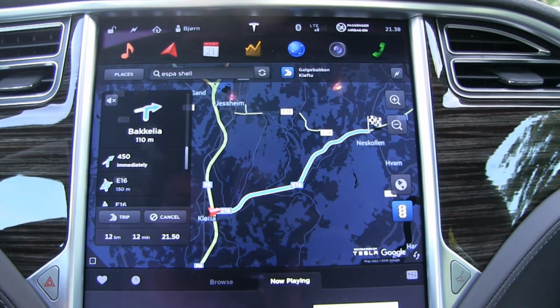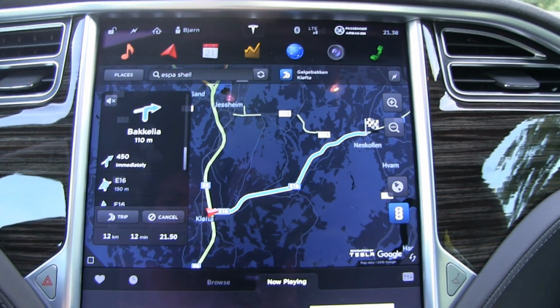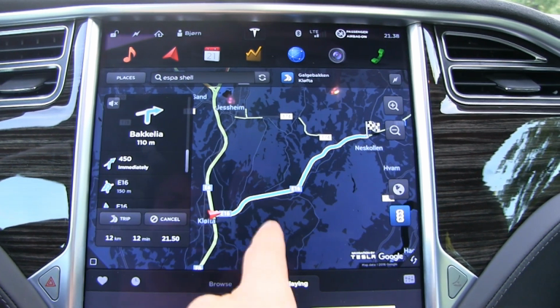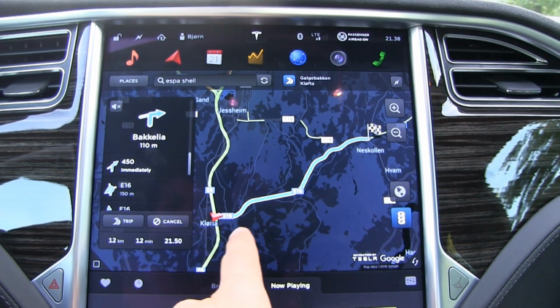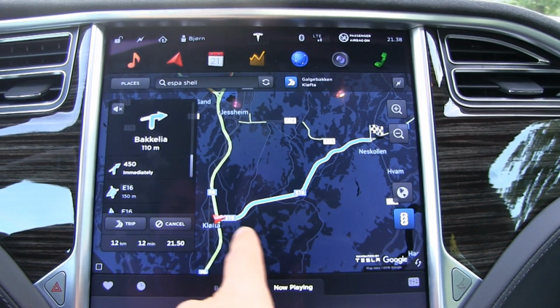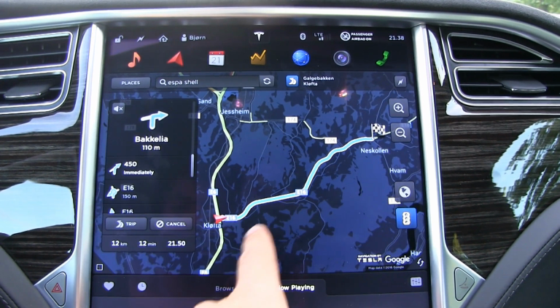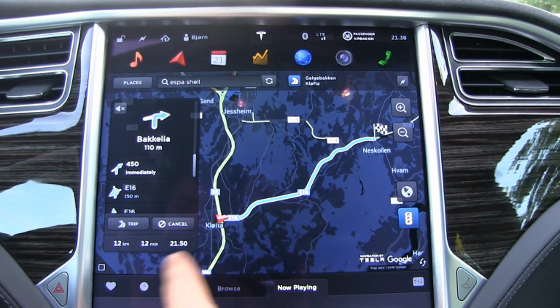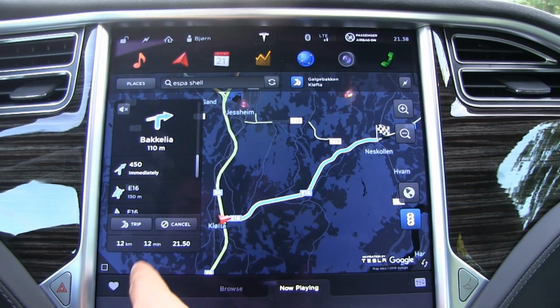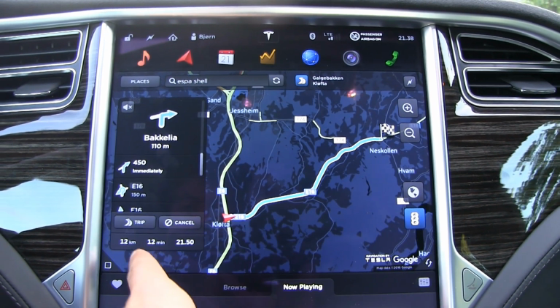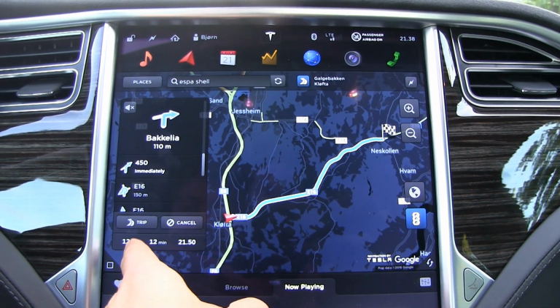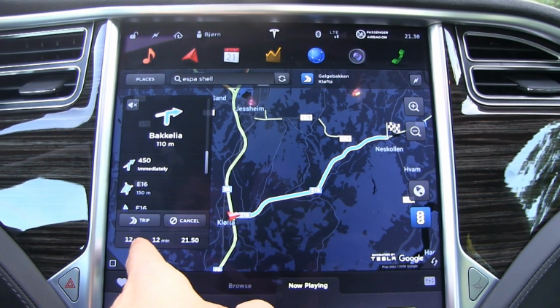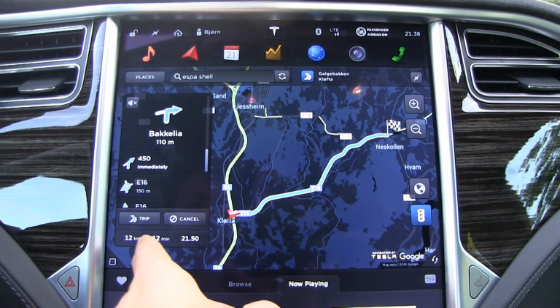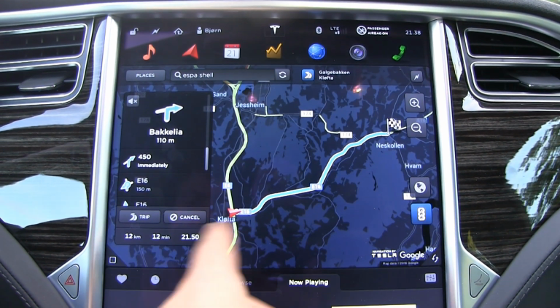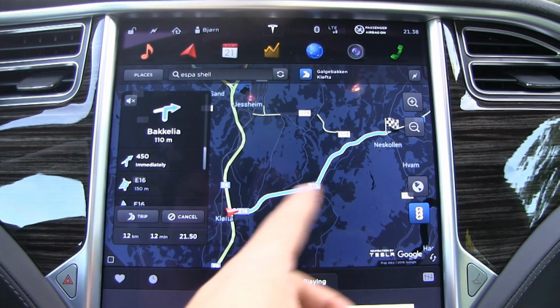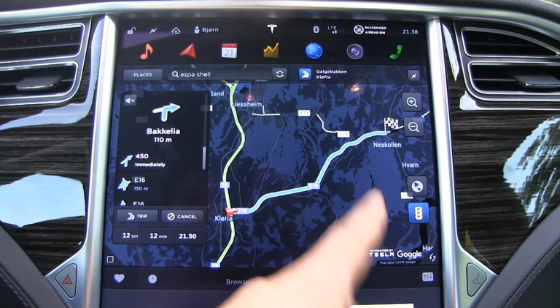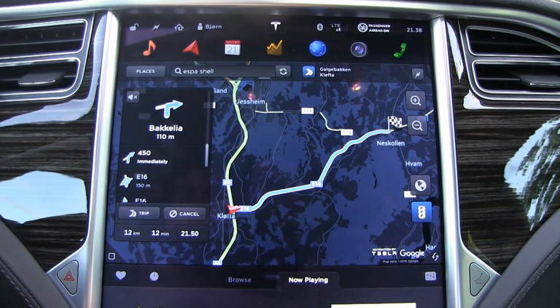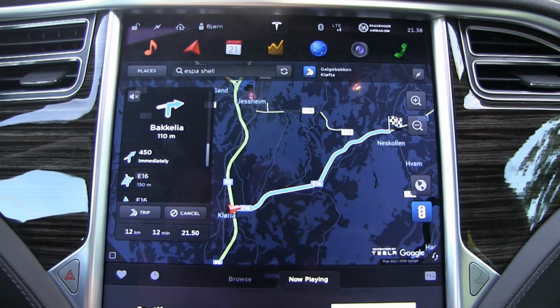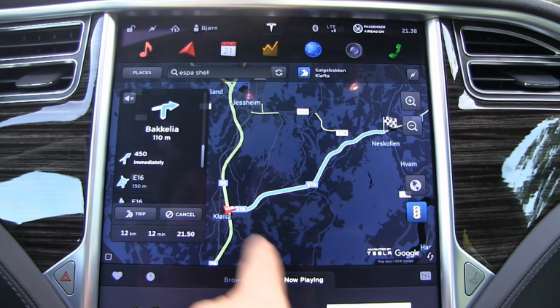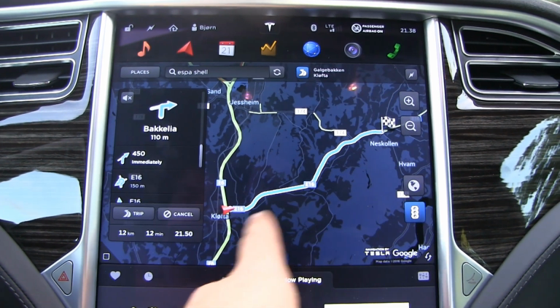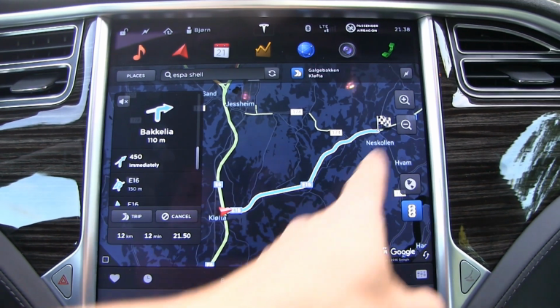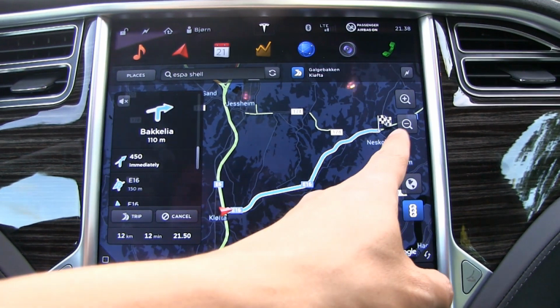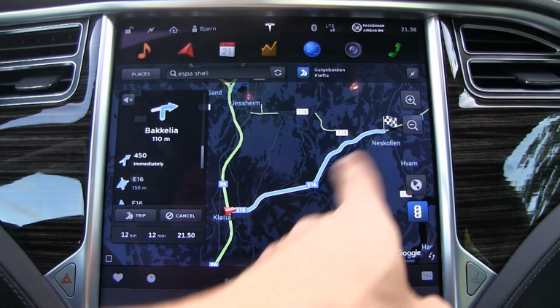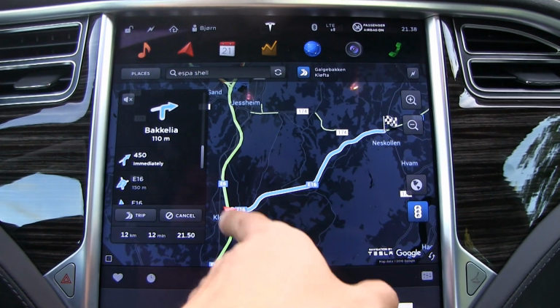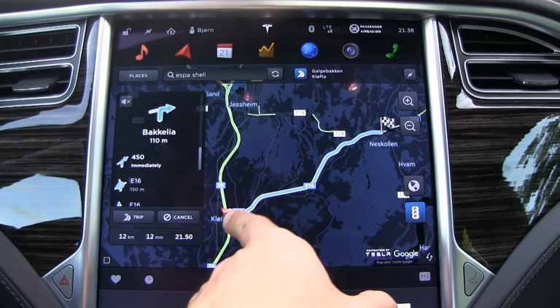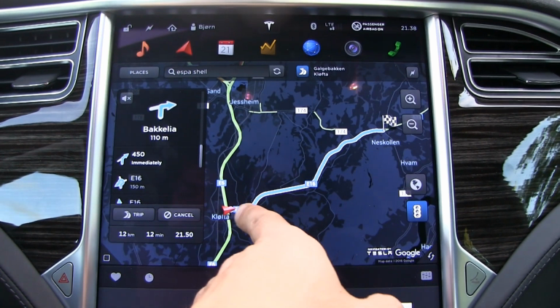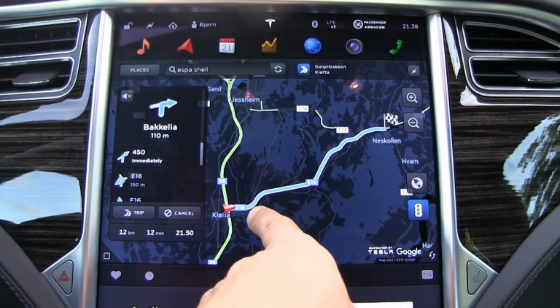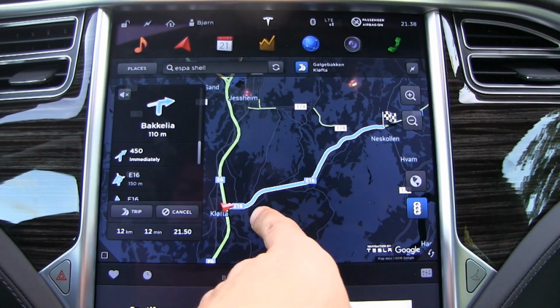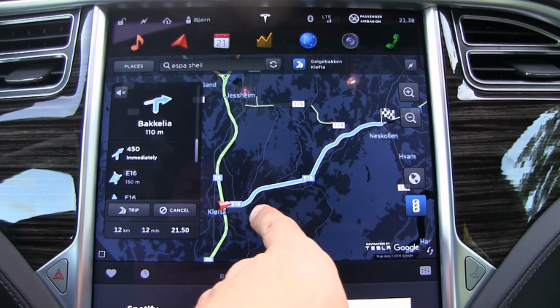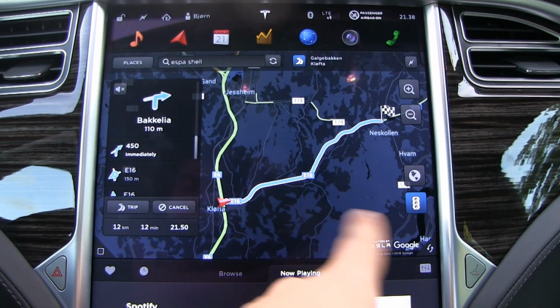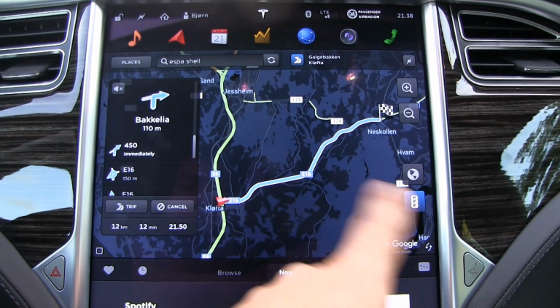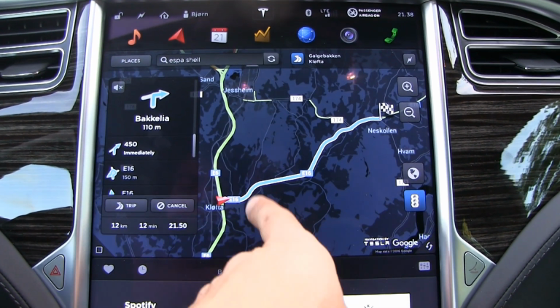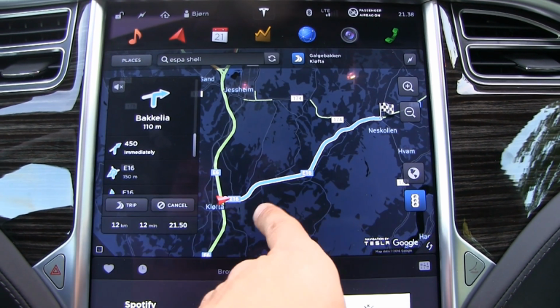The route is 12 kilometers times 2, so I'll go there and back again to compensate for wind and elevation.